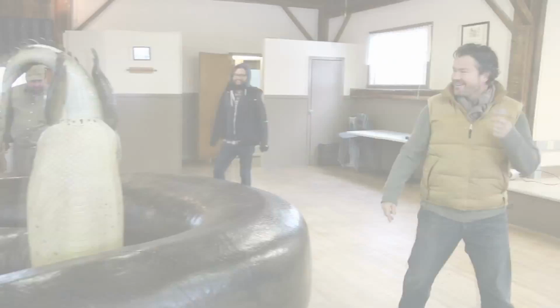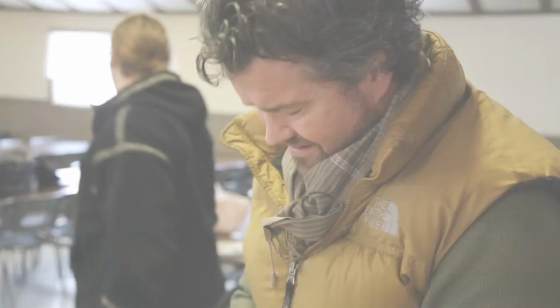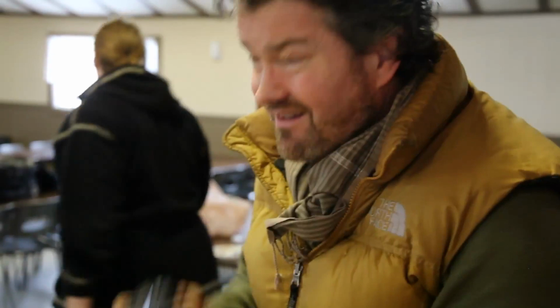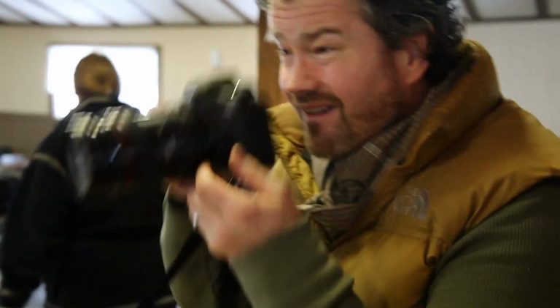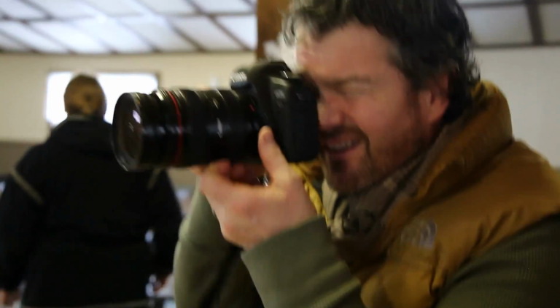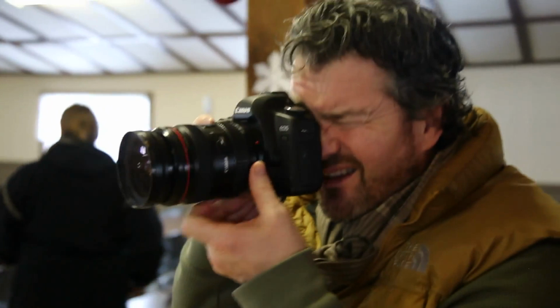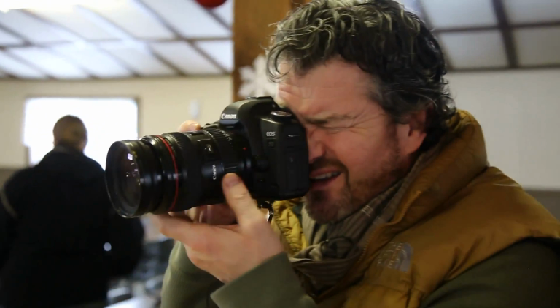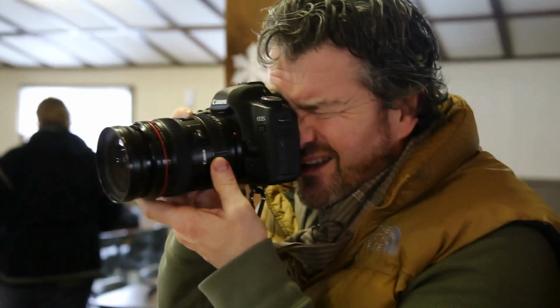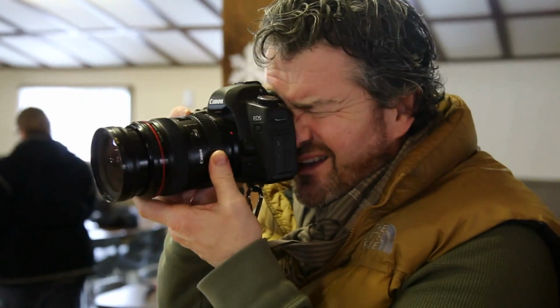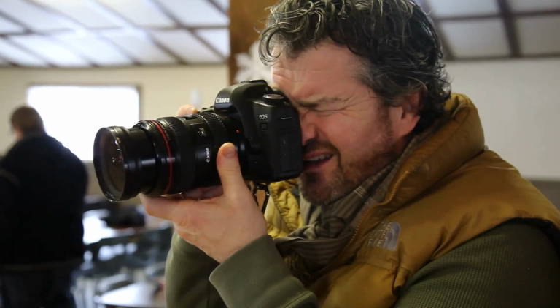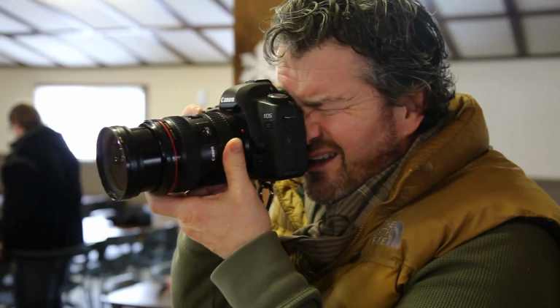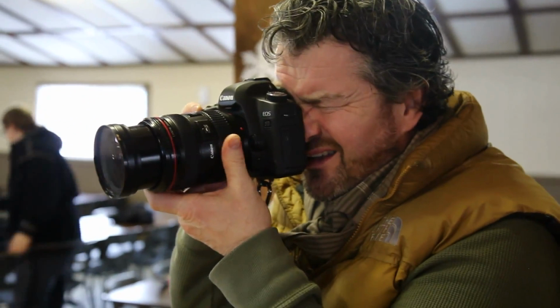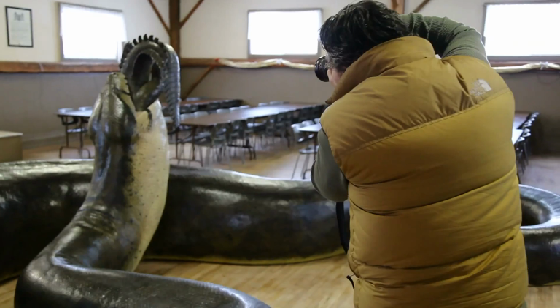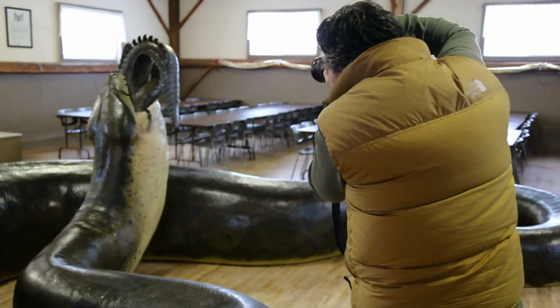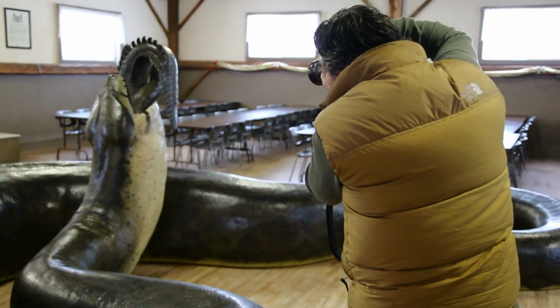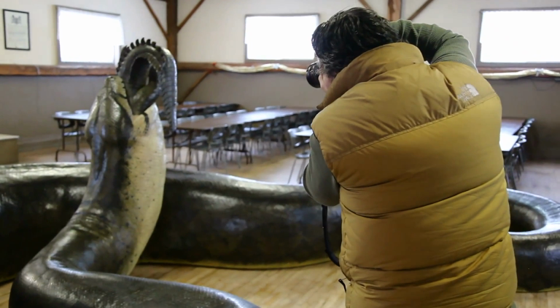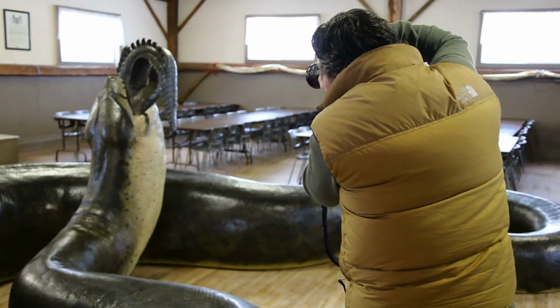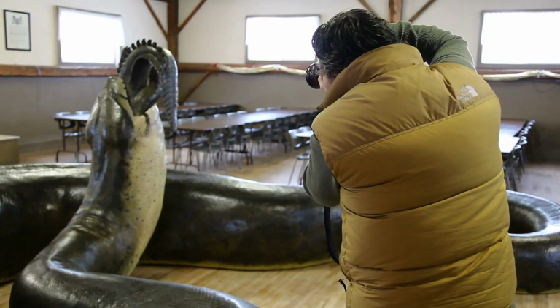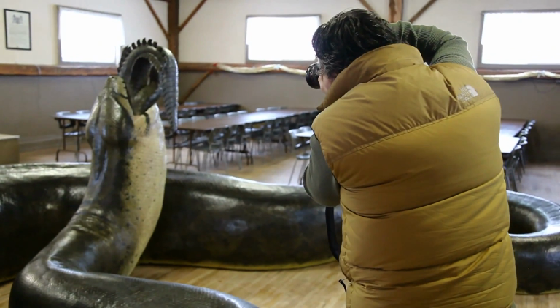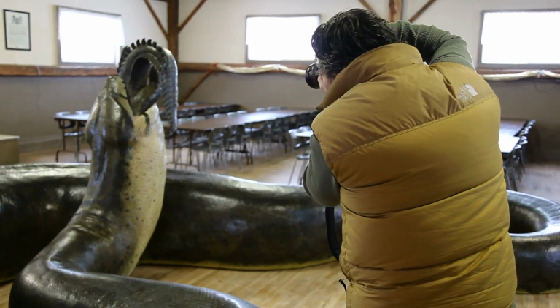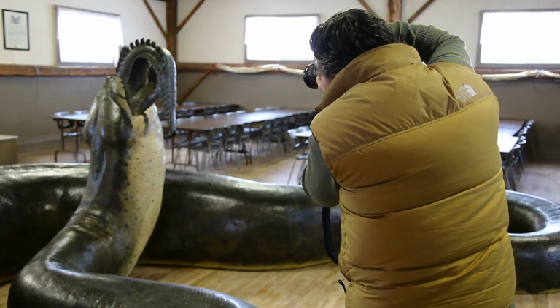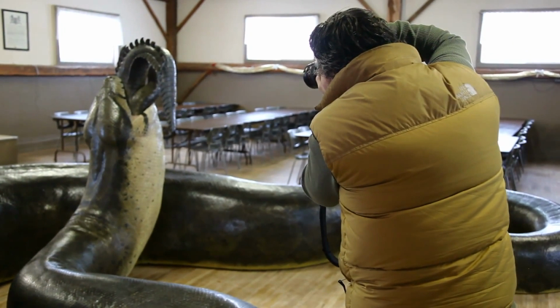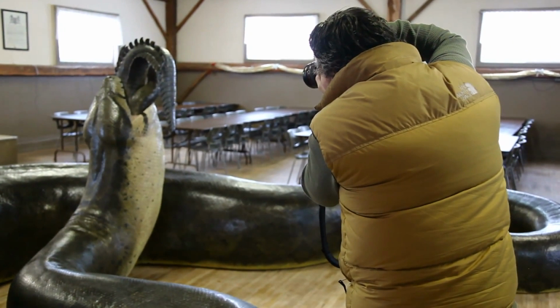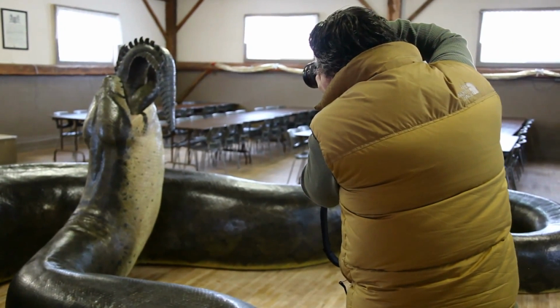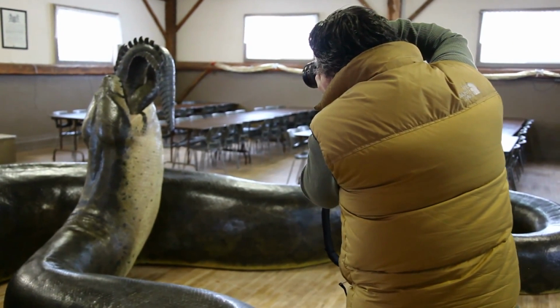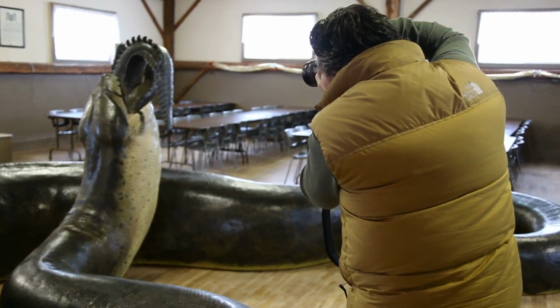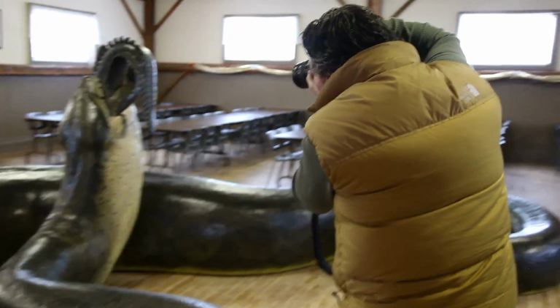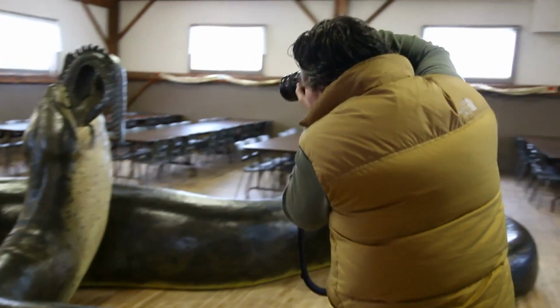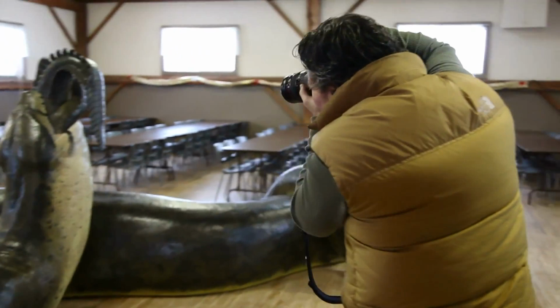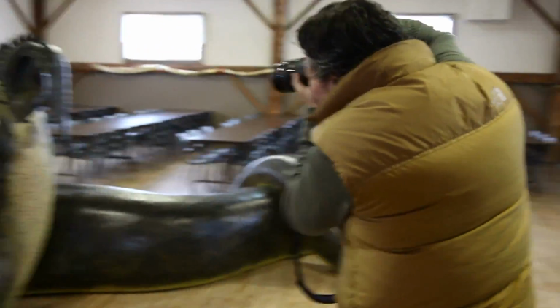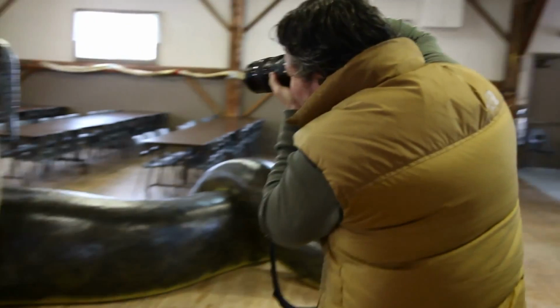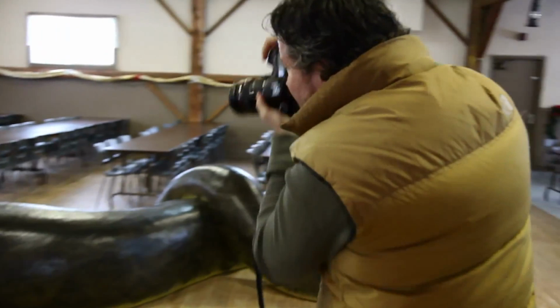My name is Robert Clark. I'm a freelance photographer and I'm shooting a picture of a 45-foot snake for Smithsonian Magazine.